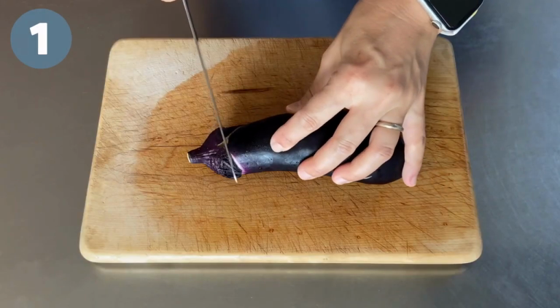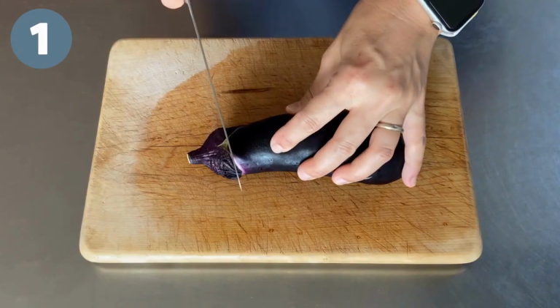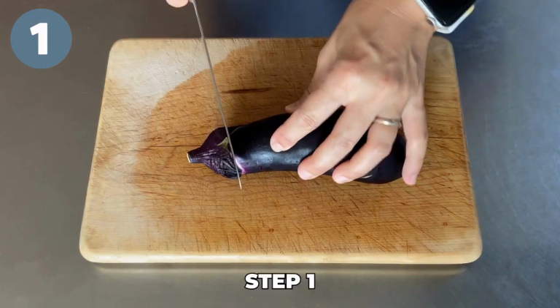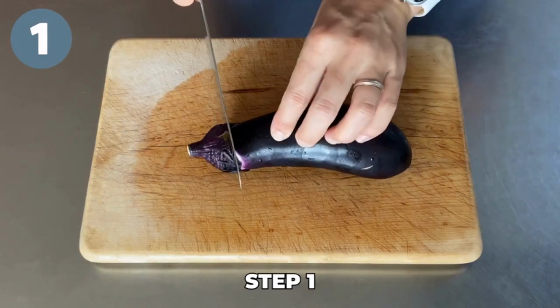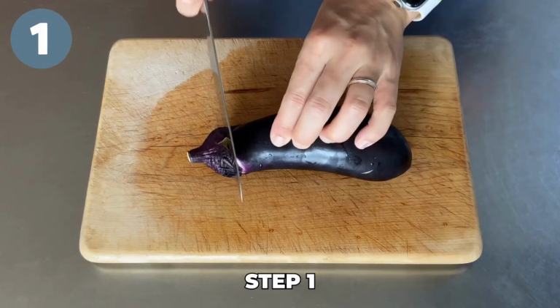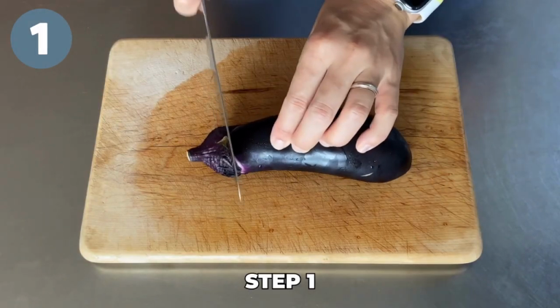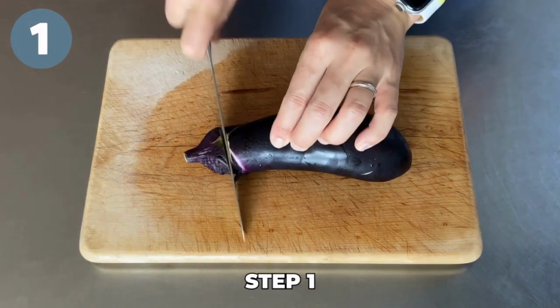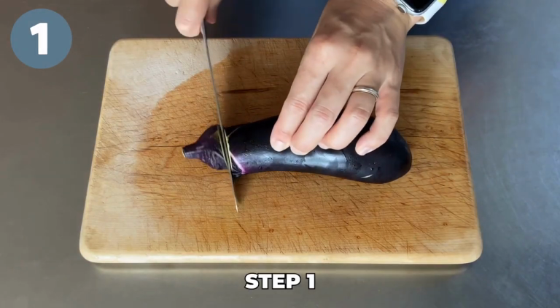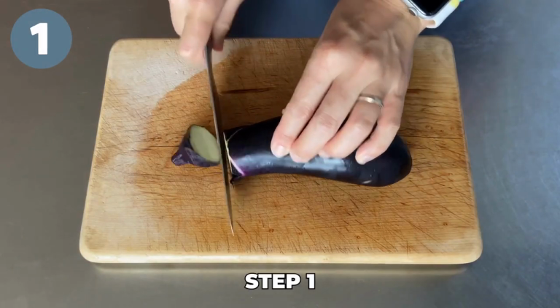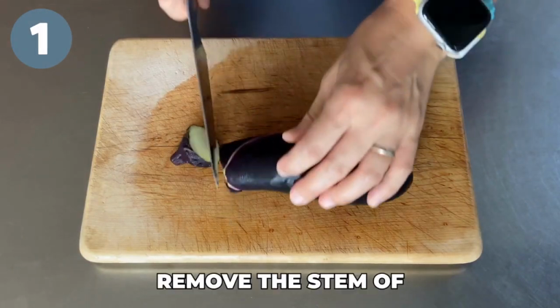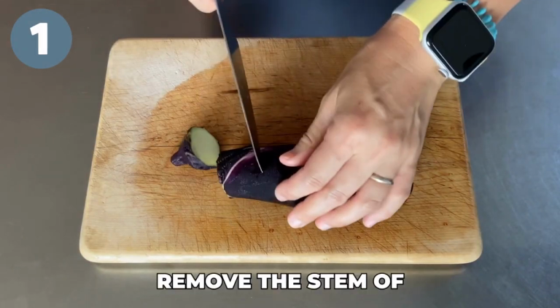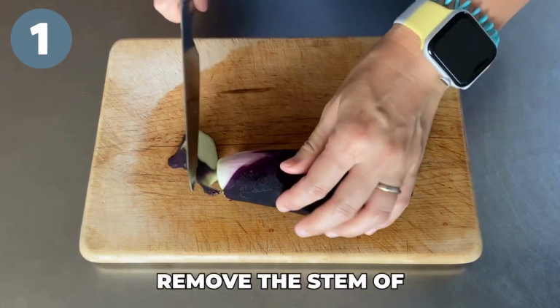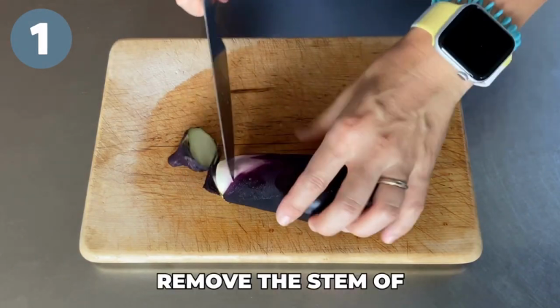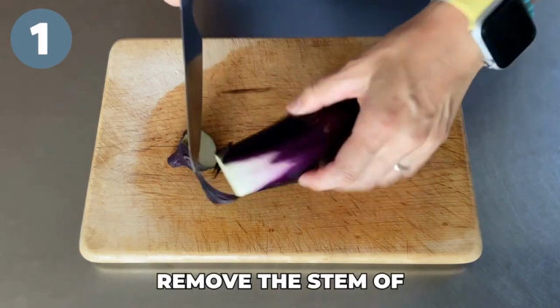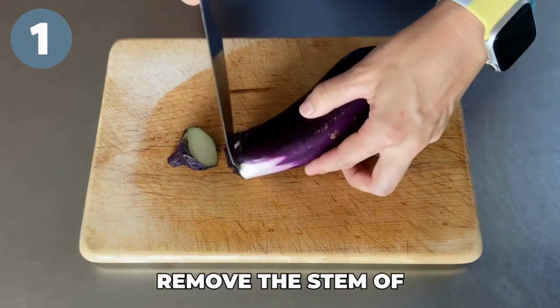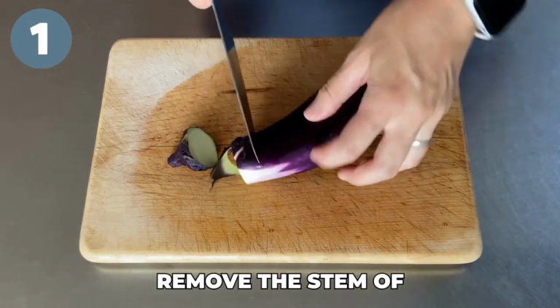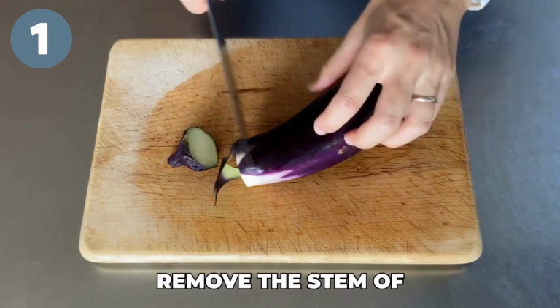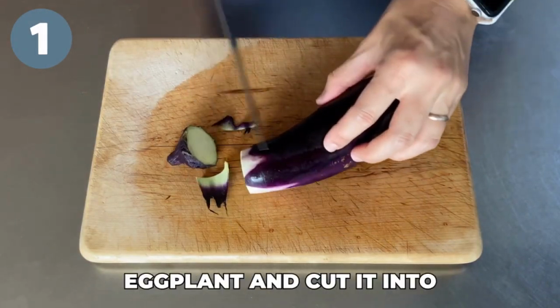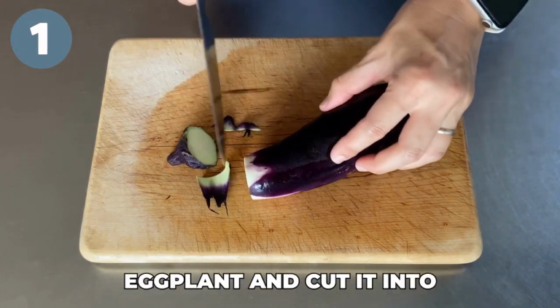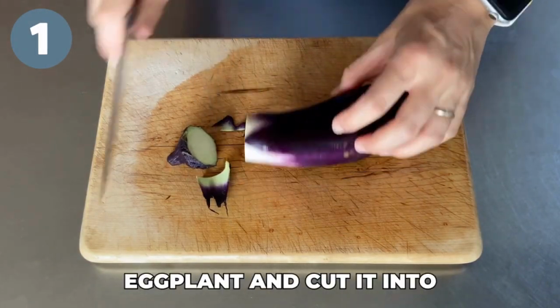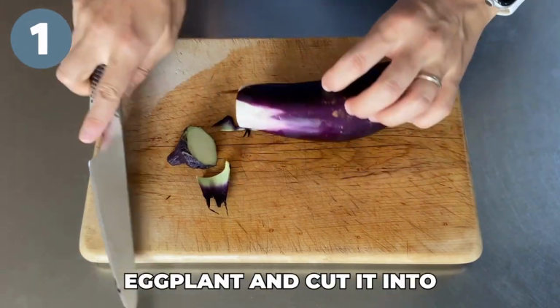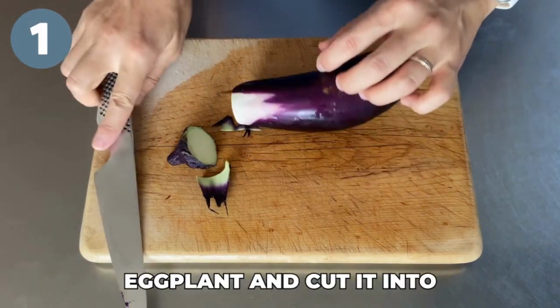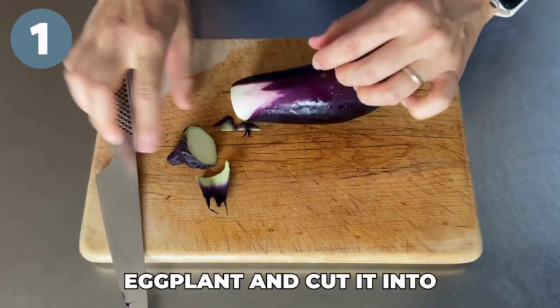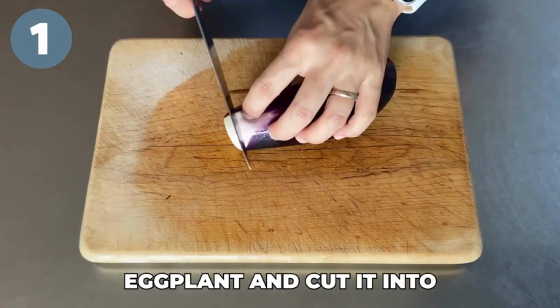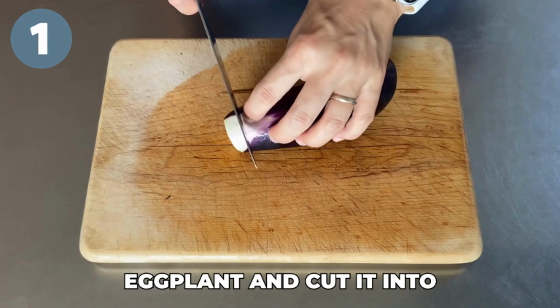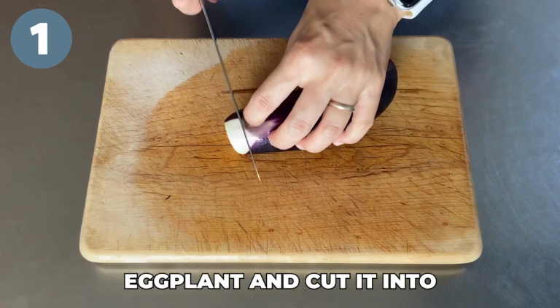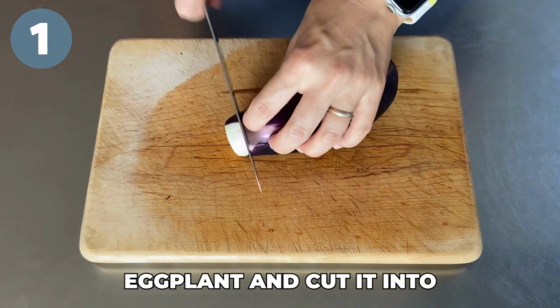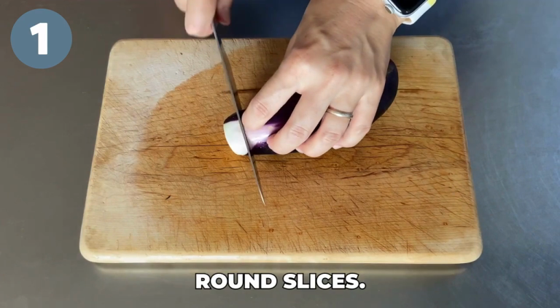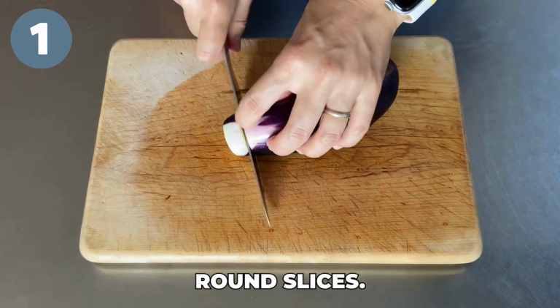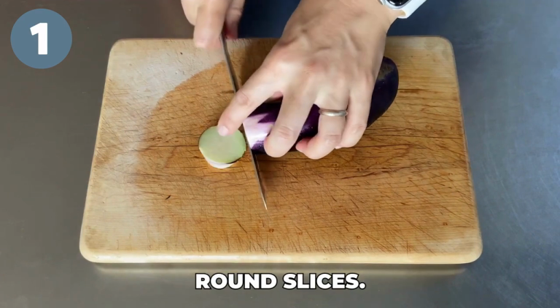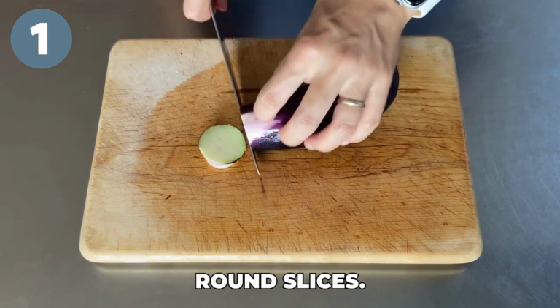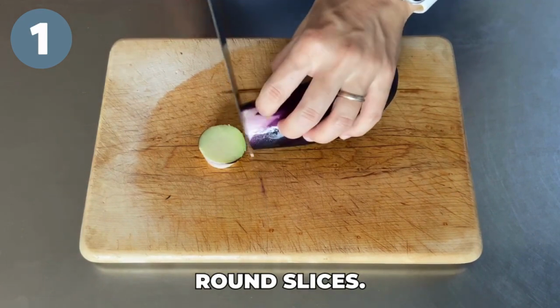Step one: remove the stem of the eggplant and cut it into round slices.